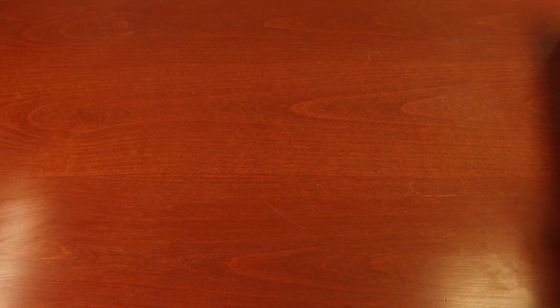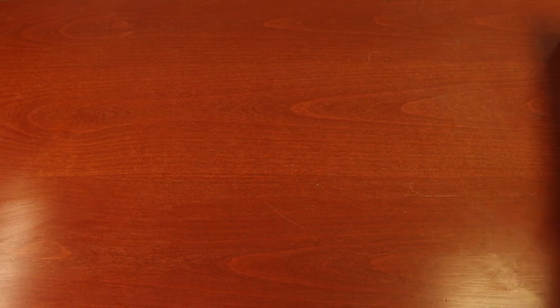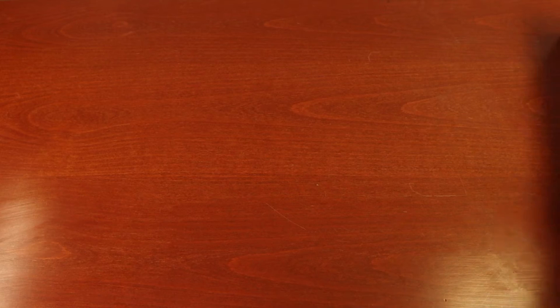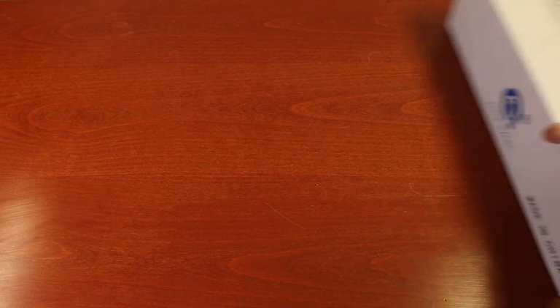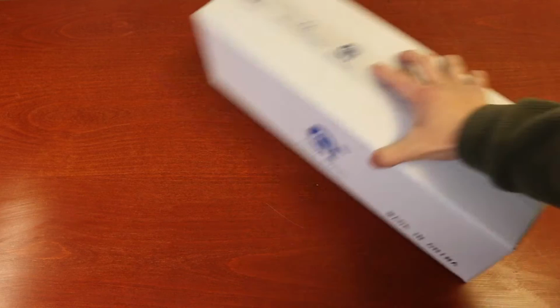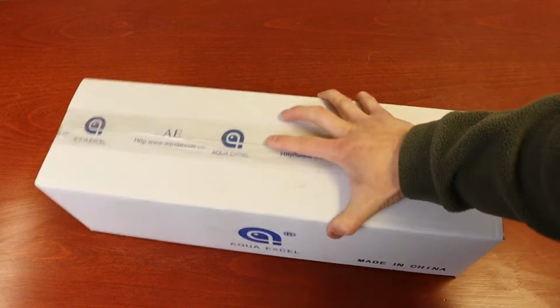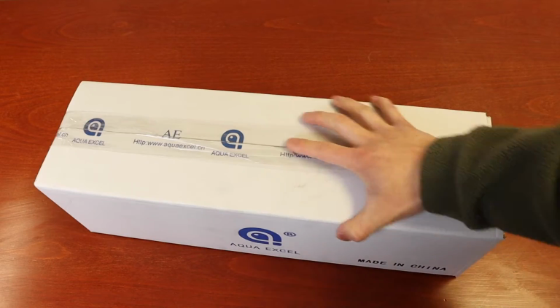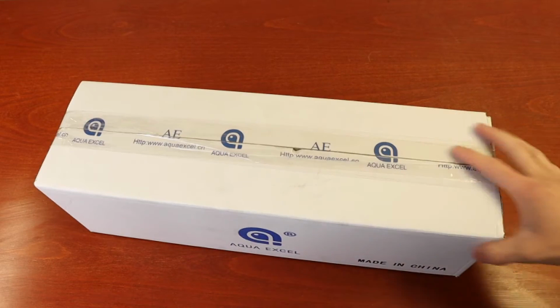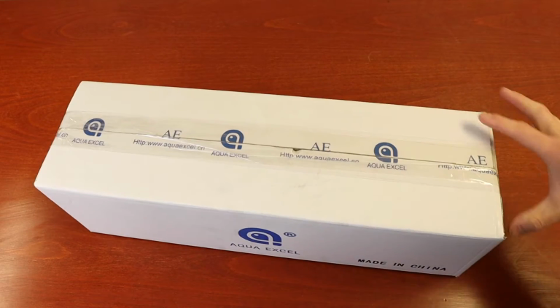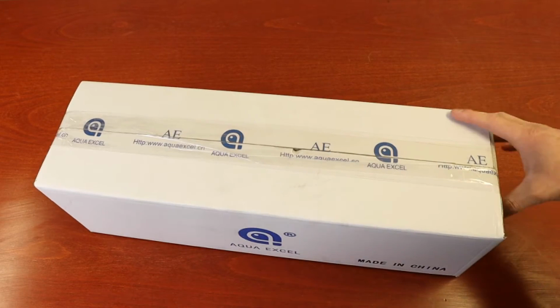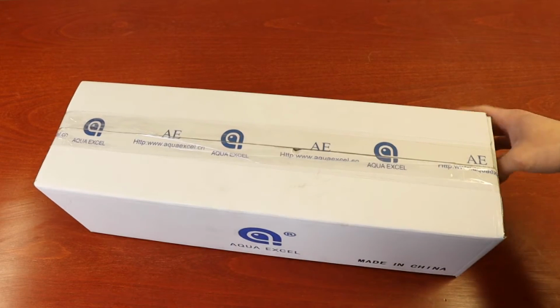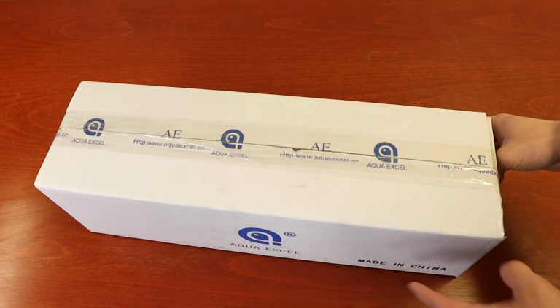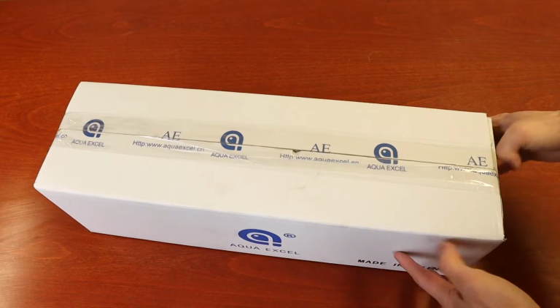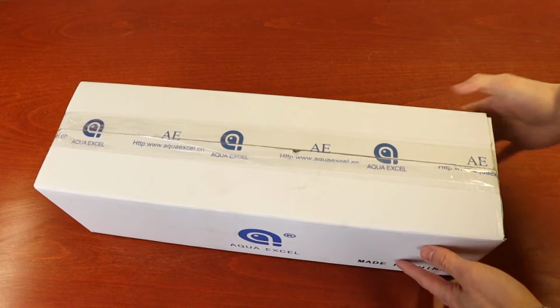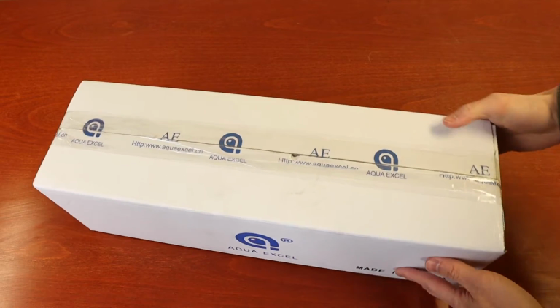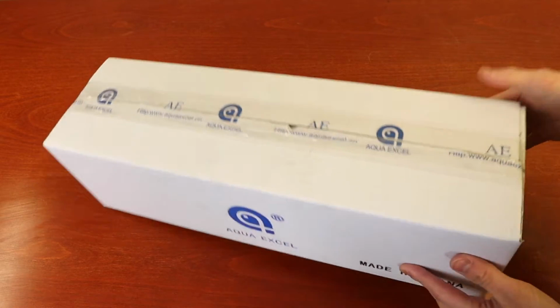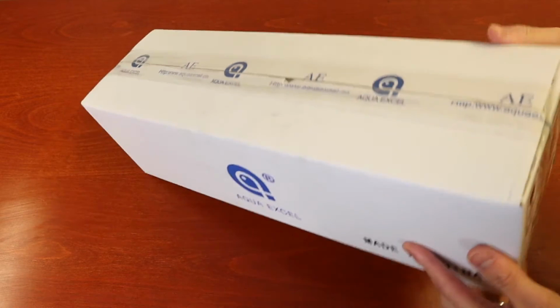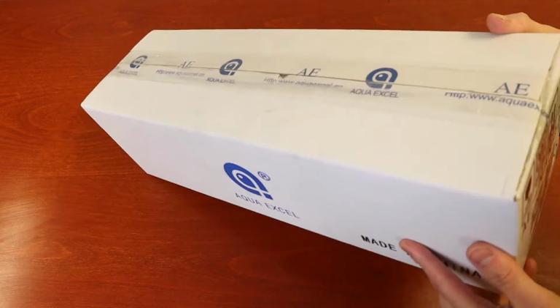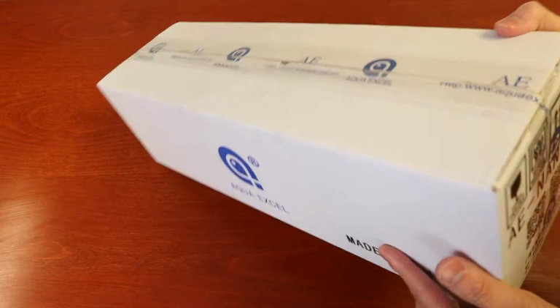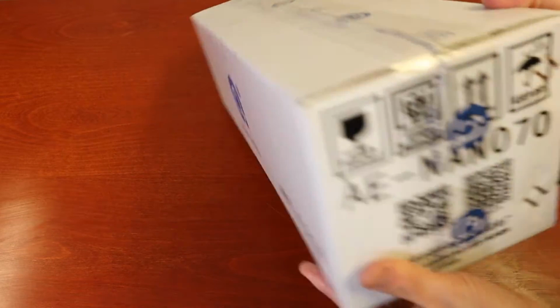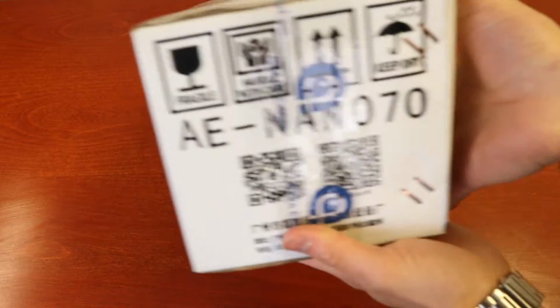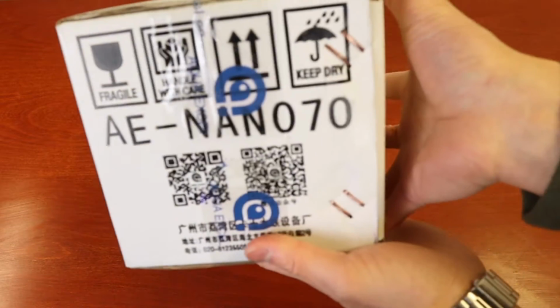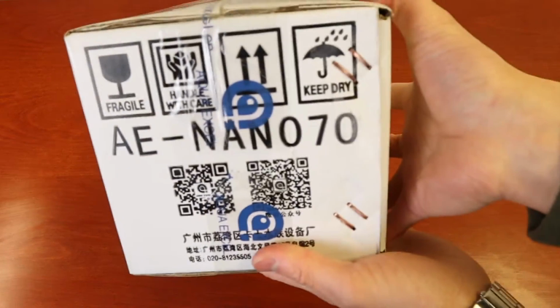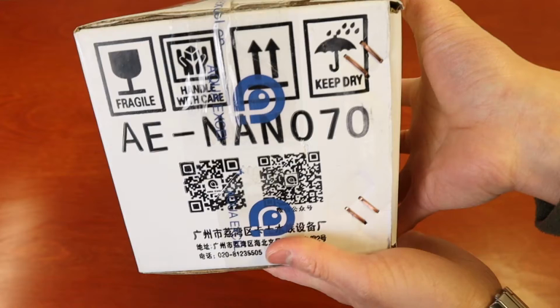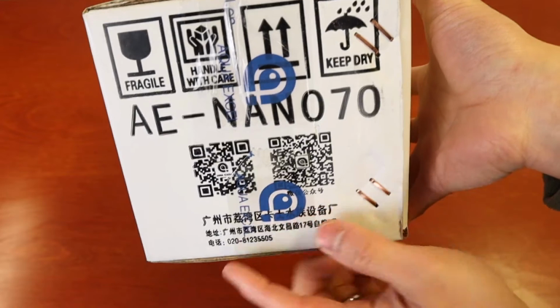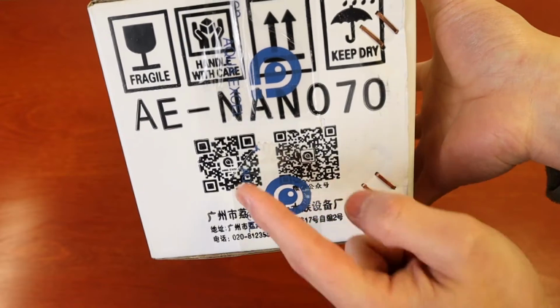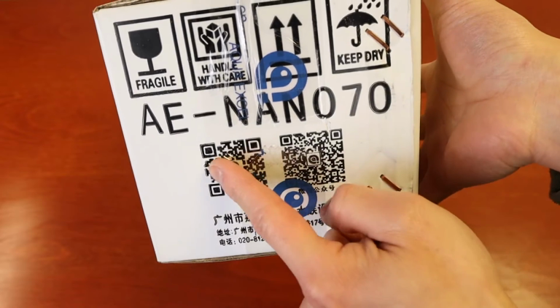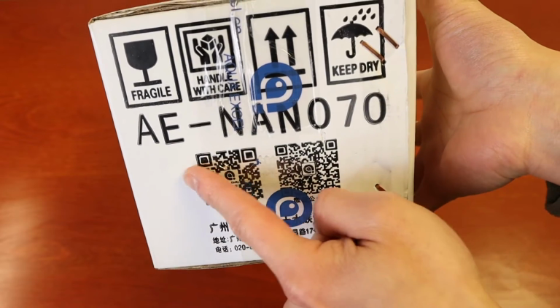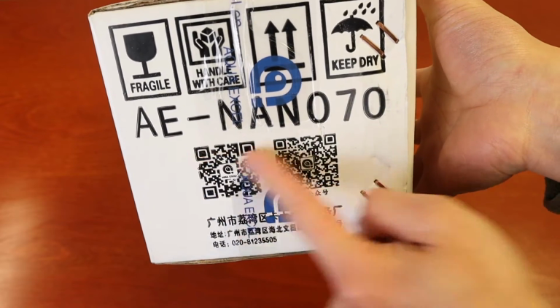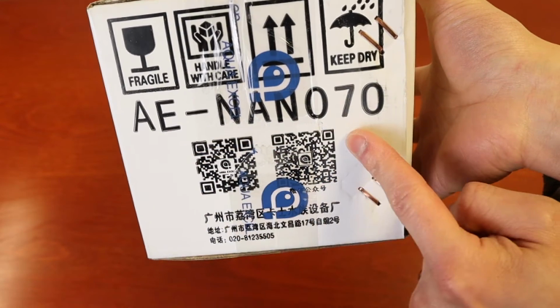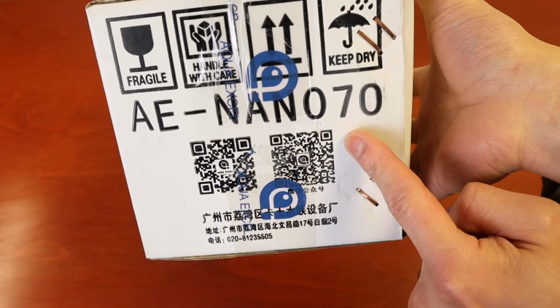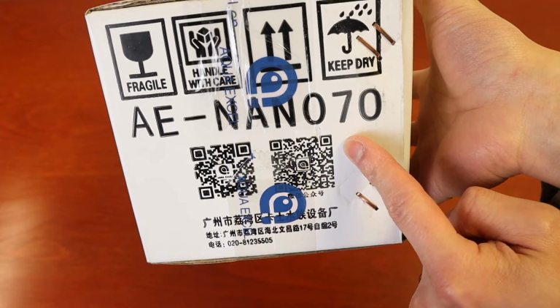Hello everyone. In today's video, we're going to unbox and assemble the AquaCell AE Nano 70 Protein Skimmer.